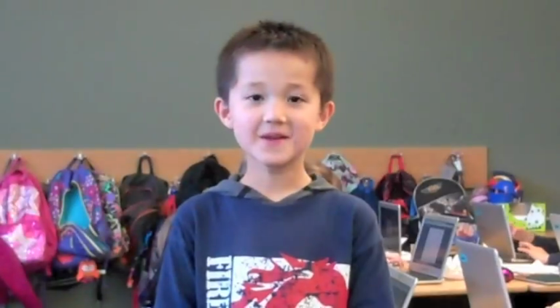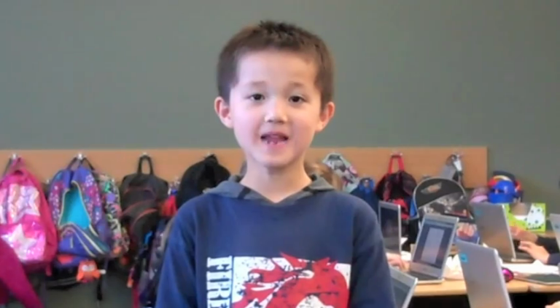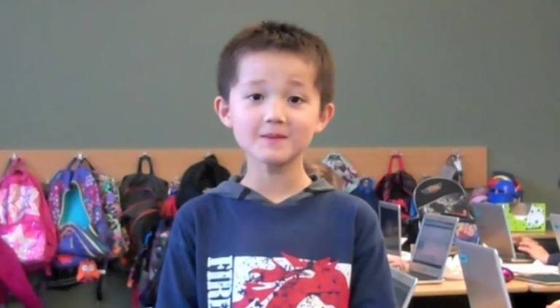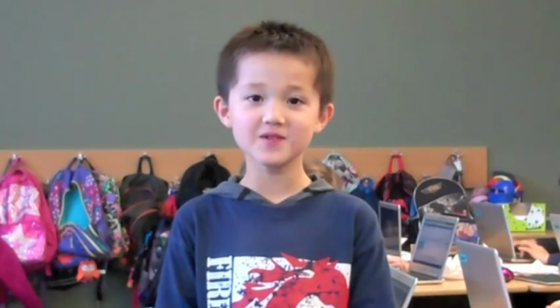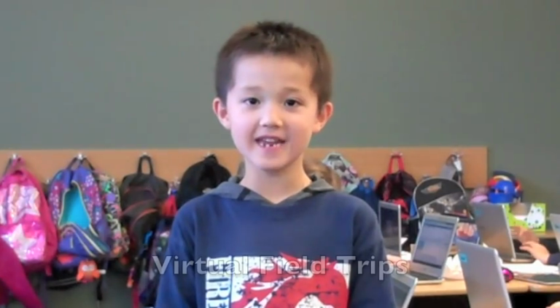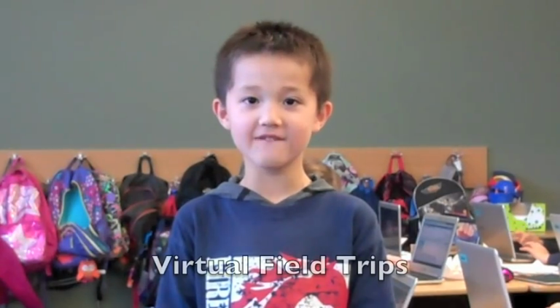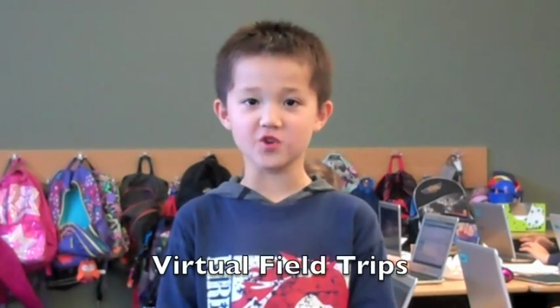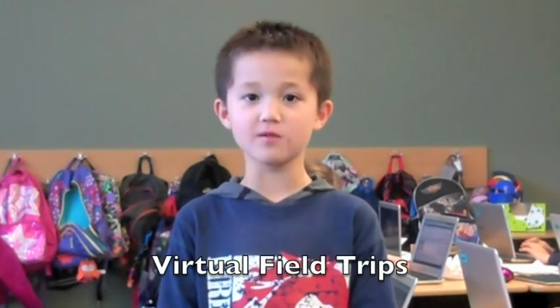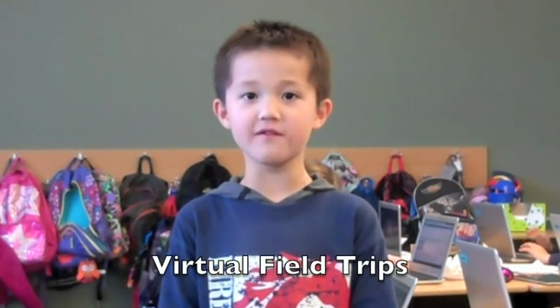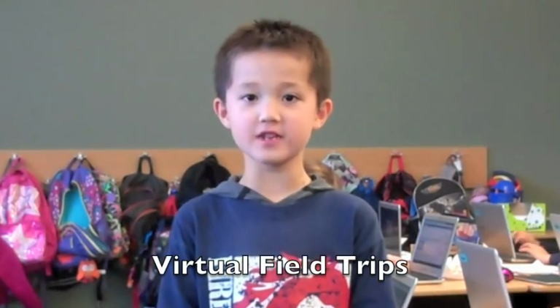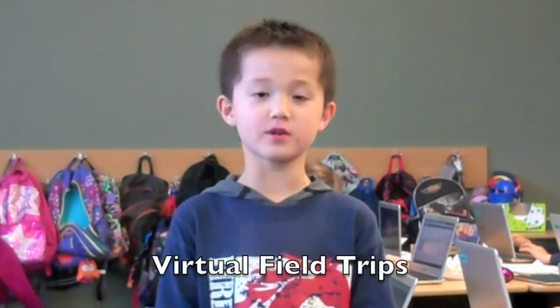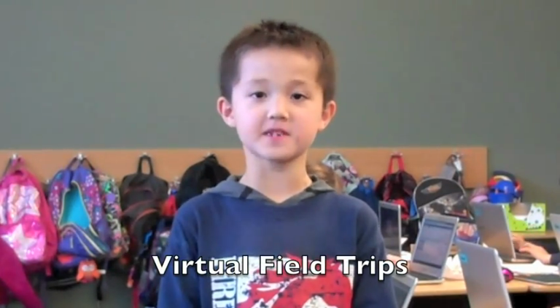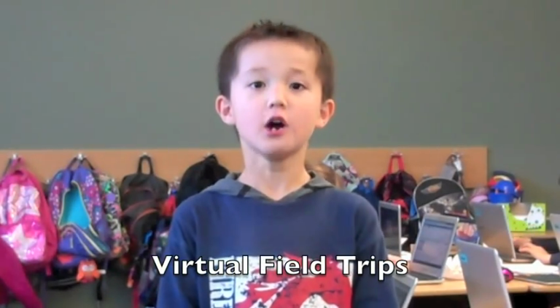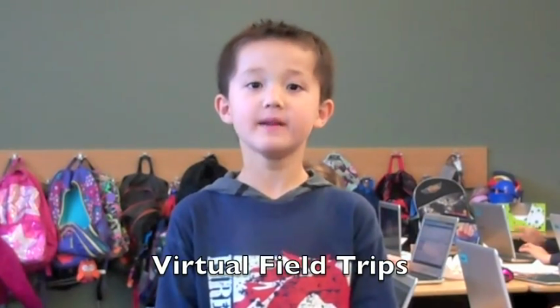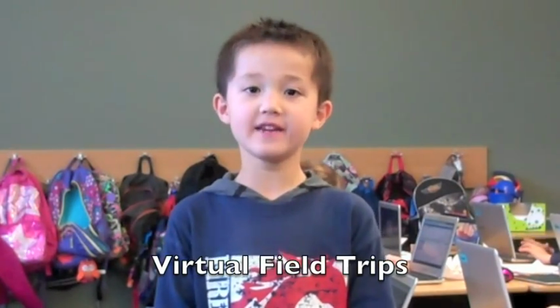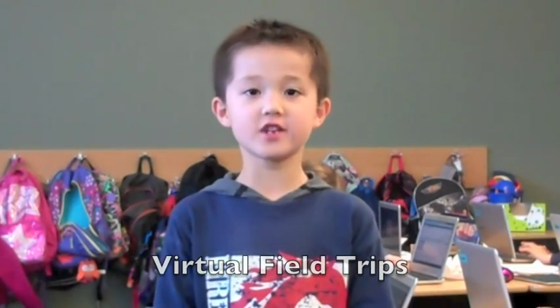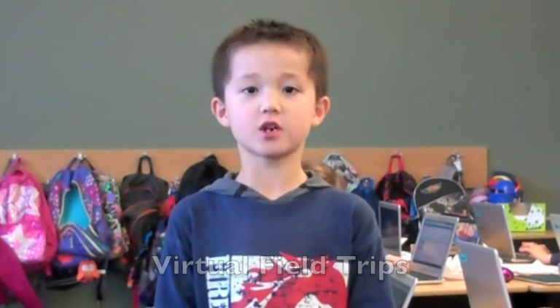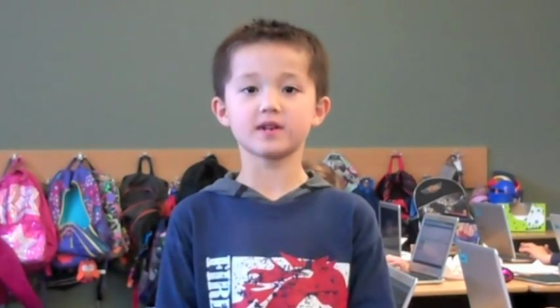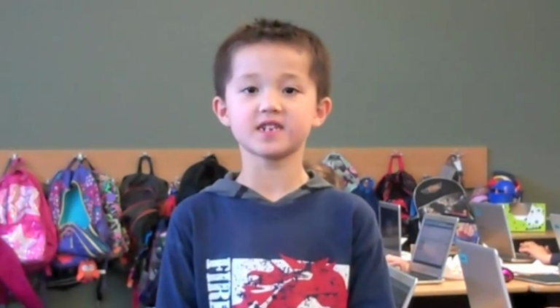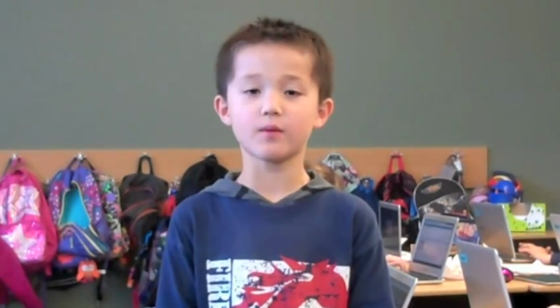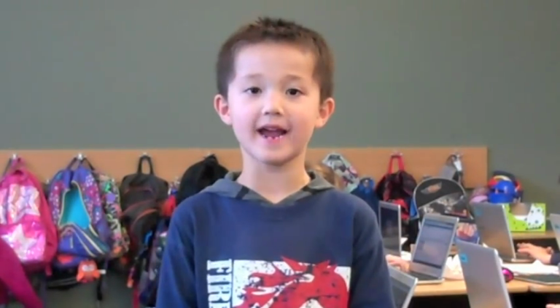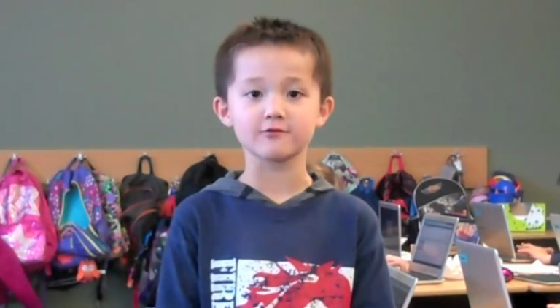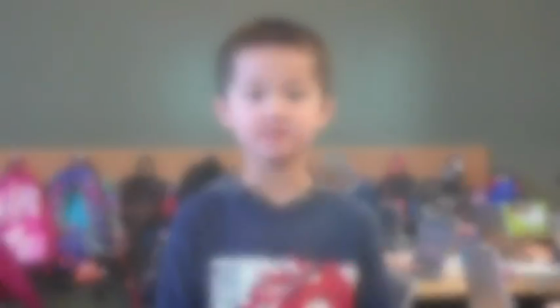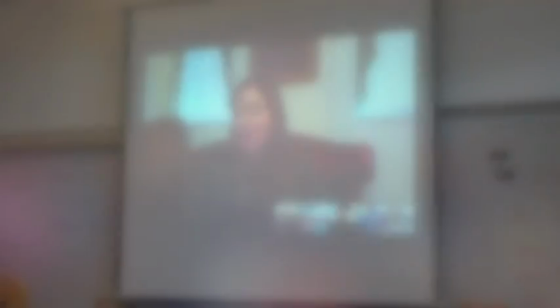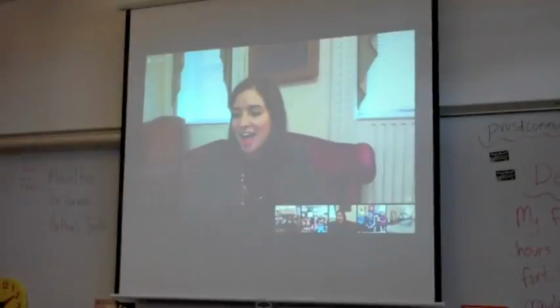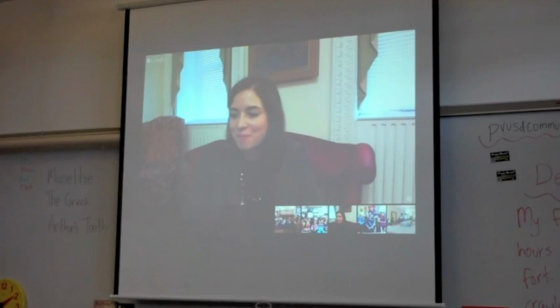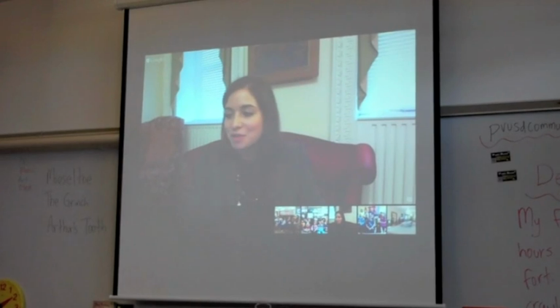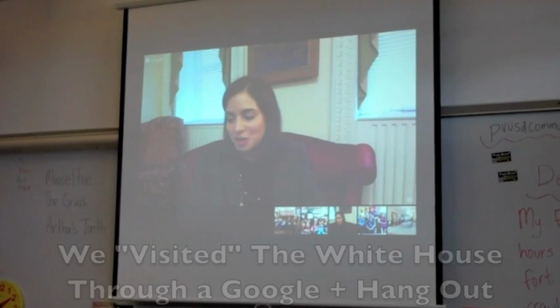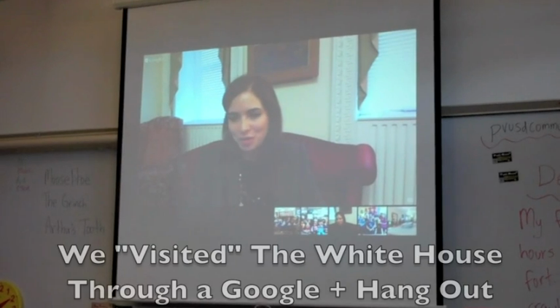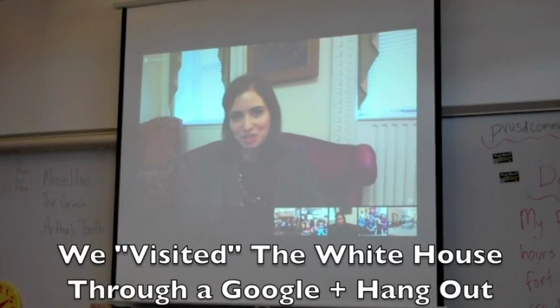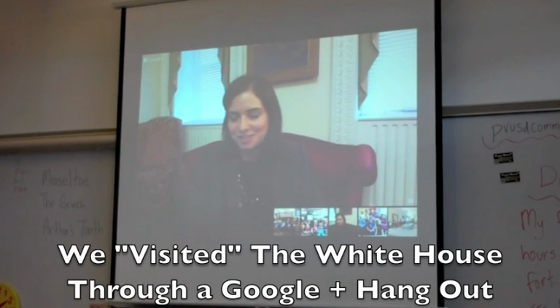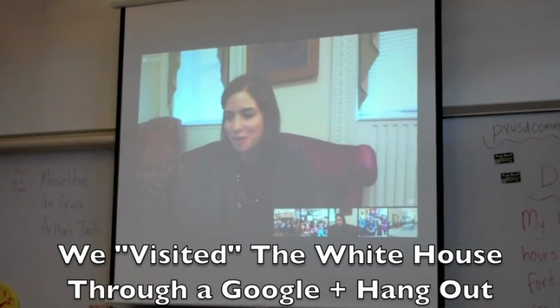Sometimes we take virtual field trips — we even took one to the White House, and we were able to pose our questions as well.